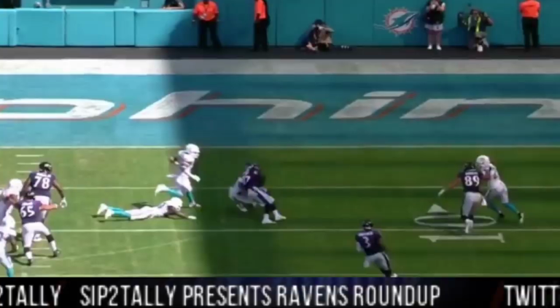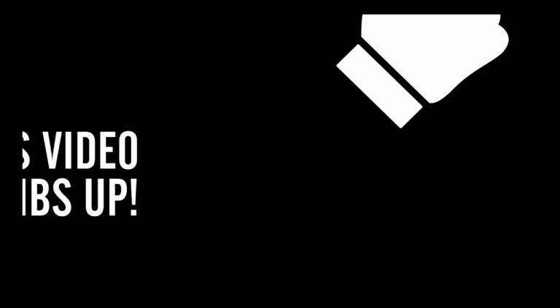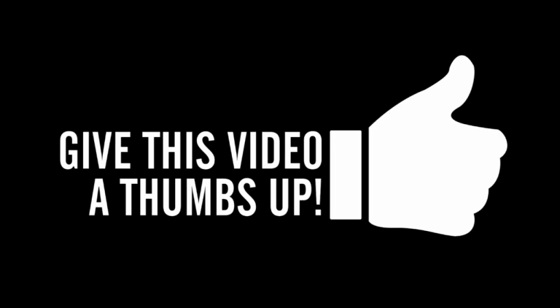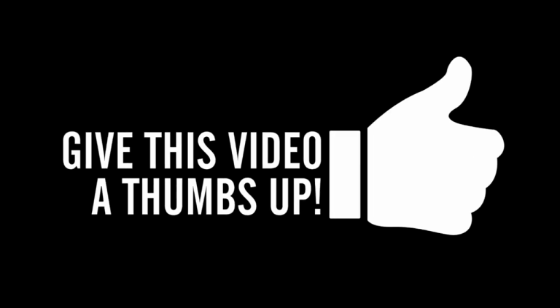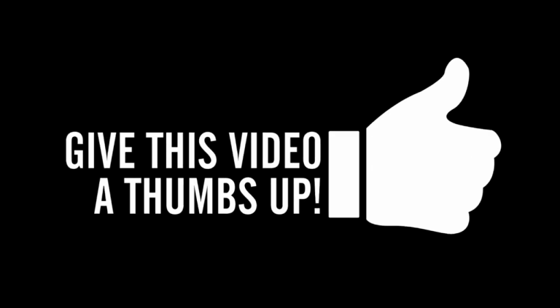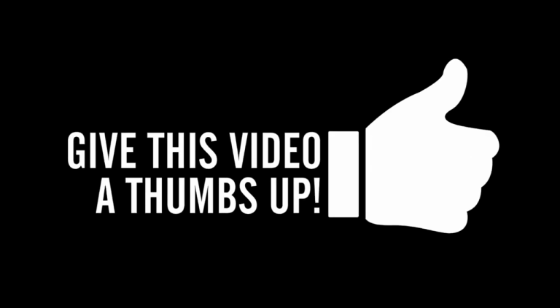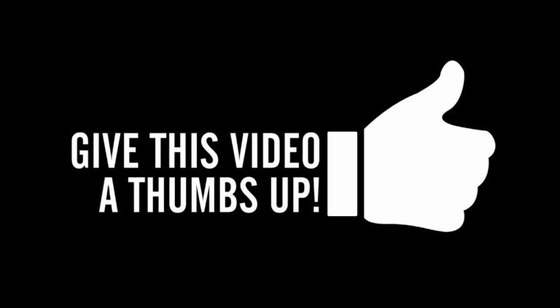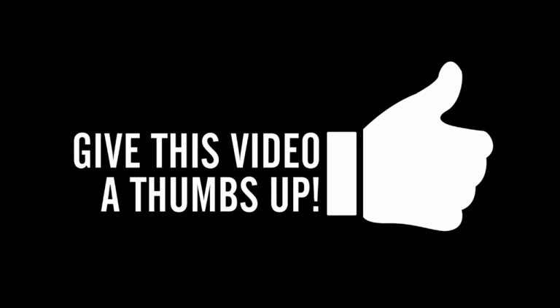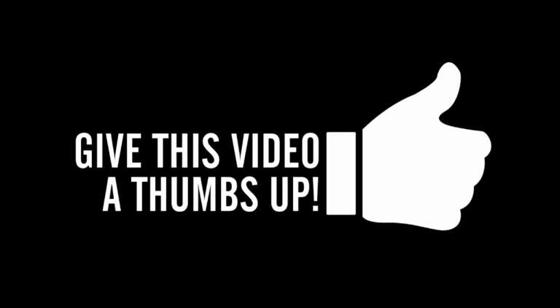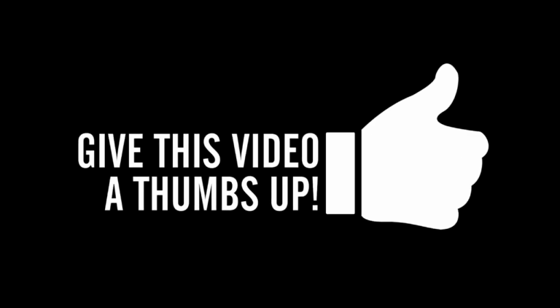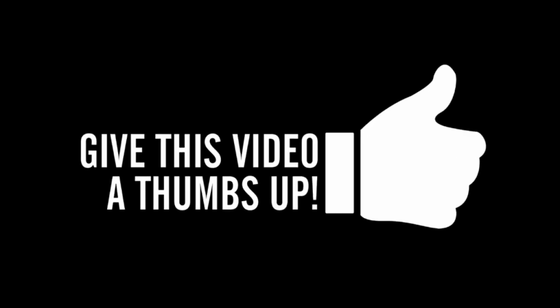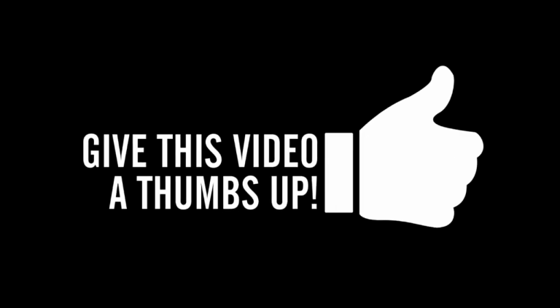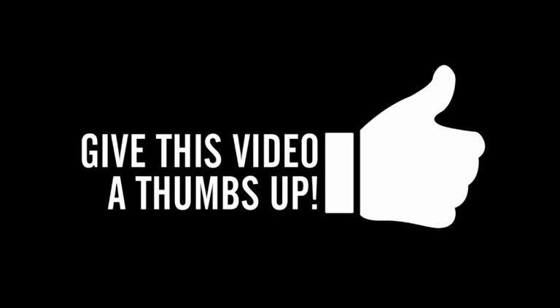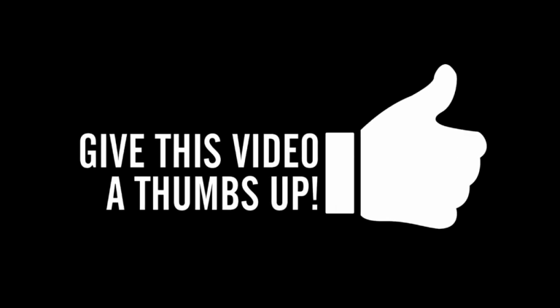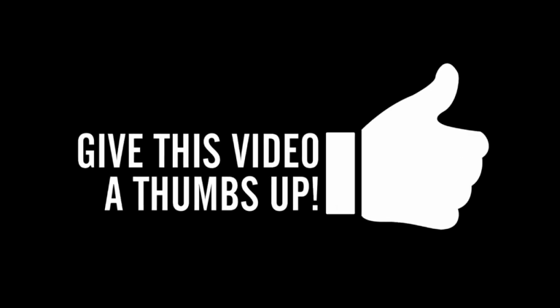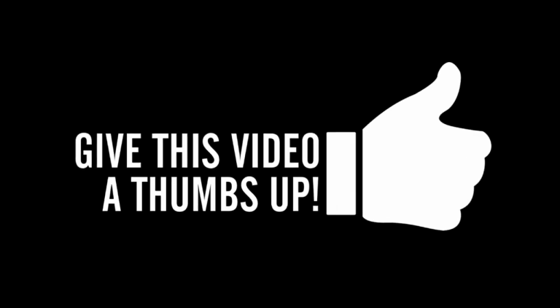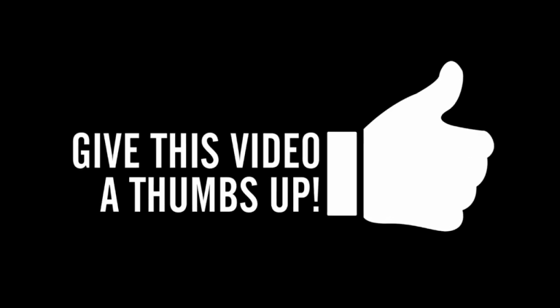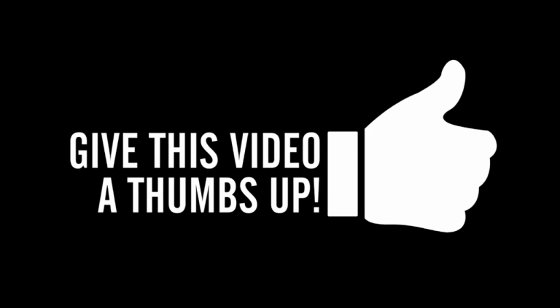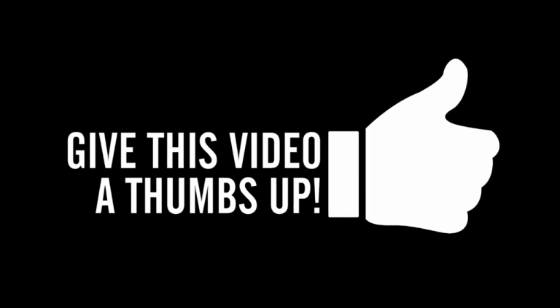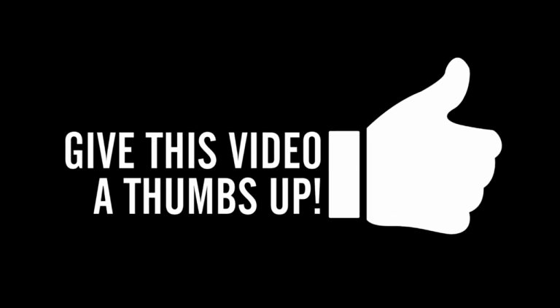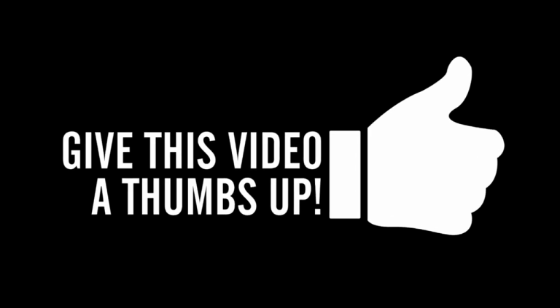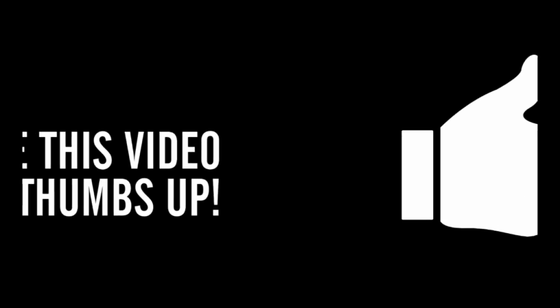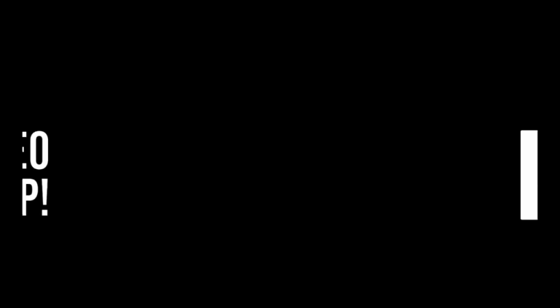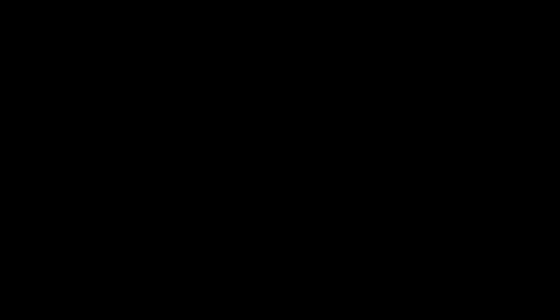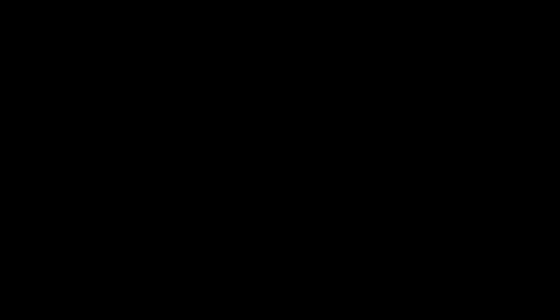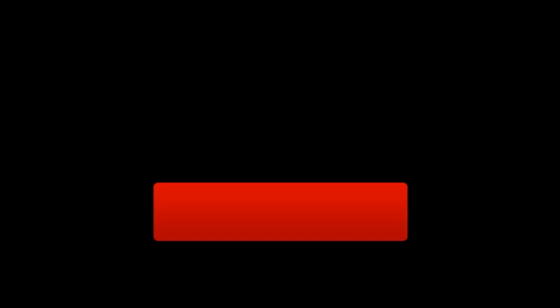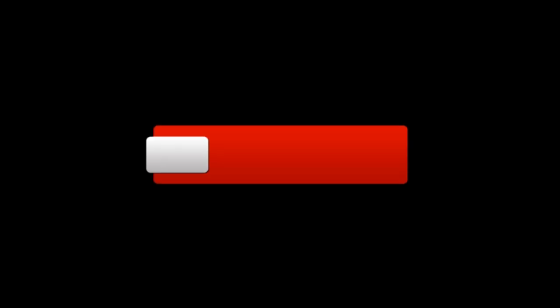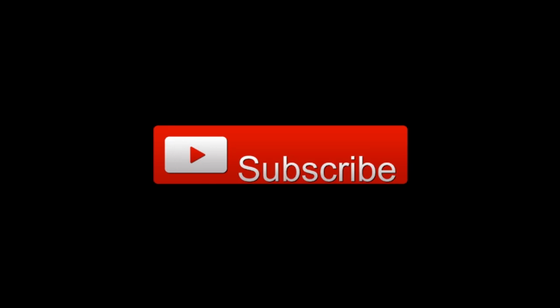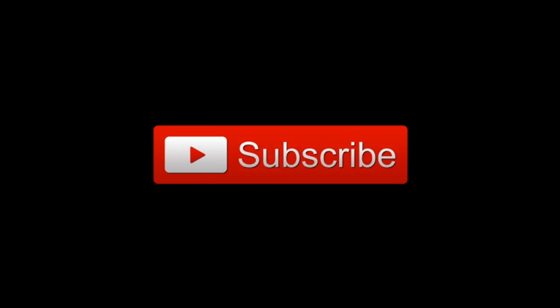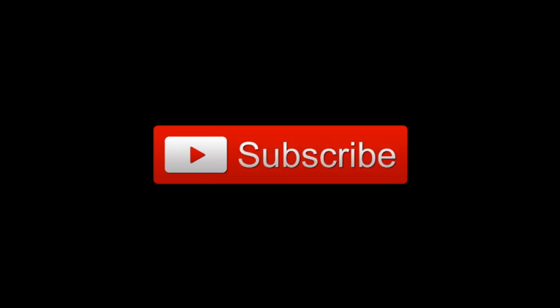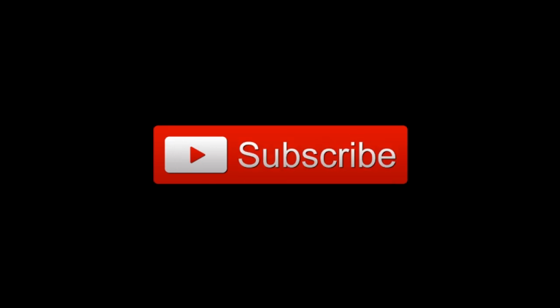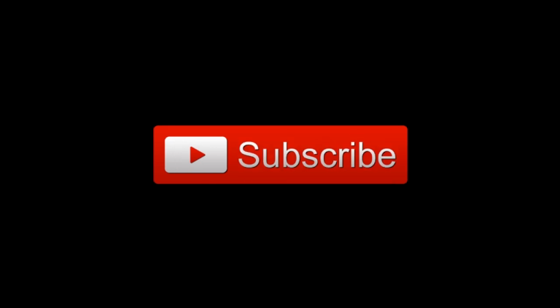This is the perfect time to give this video a thumbs up, and while you're down there make sure you go ahead and click that subscribe button.